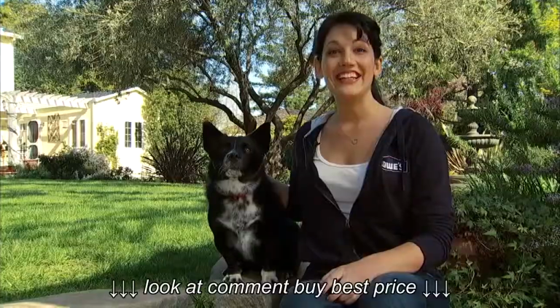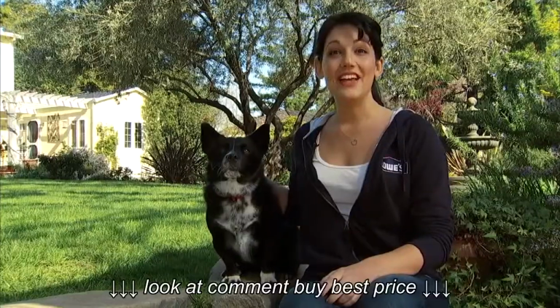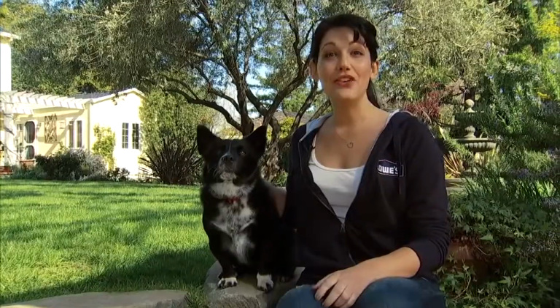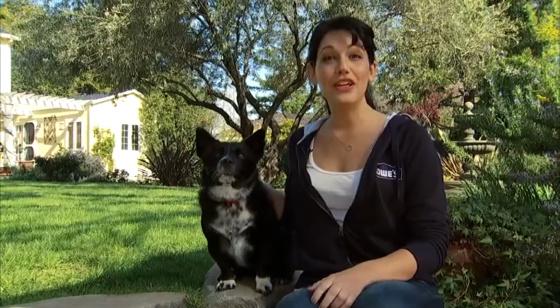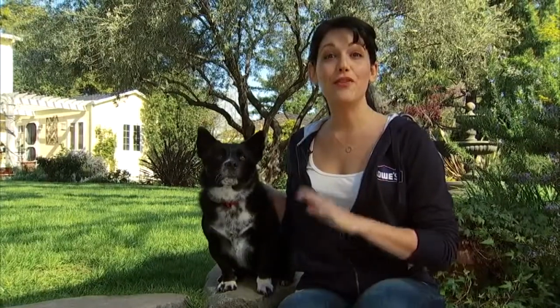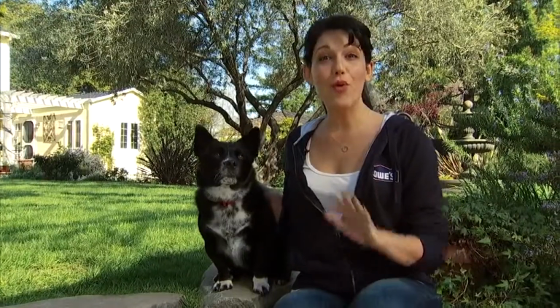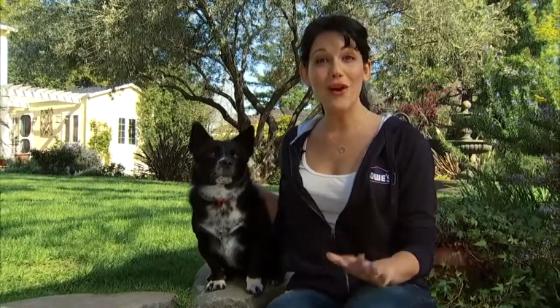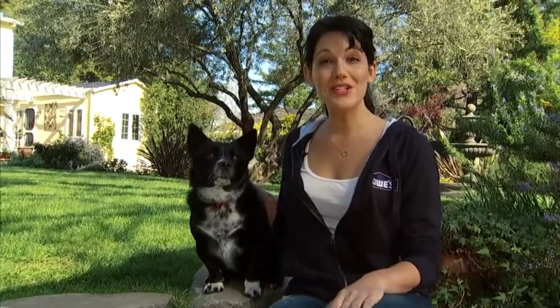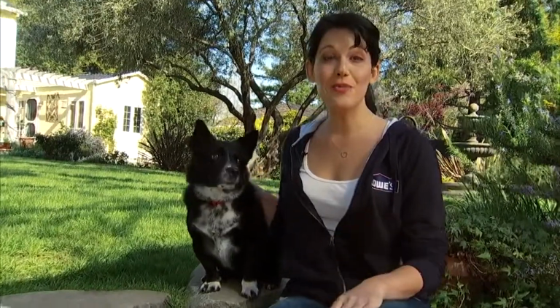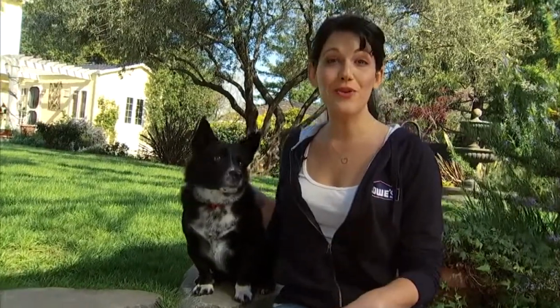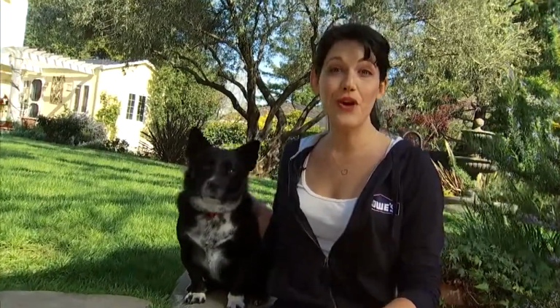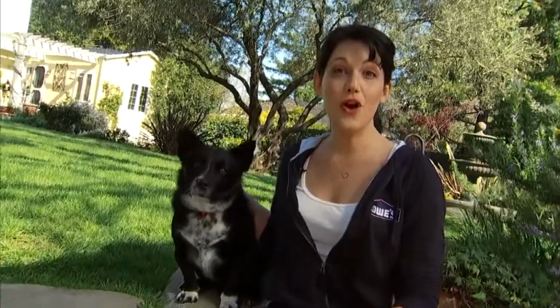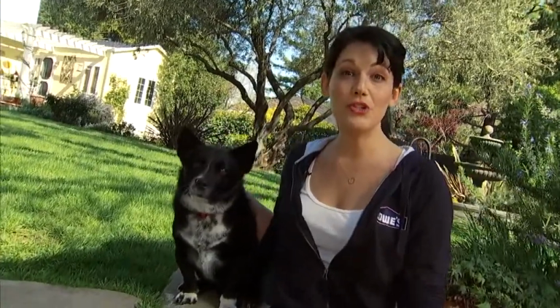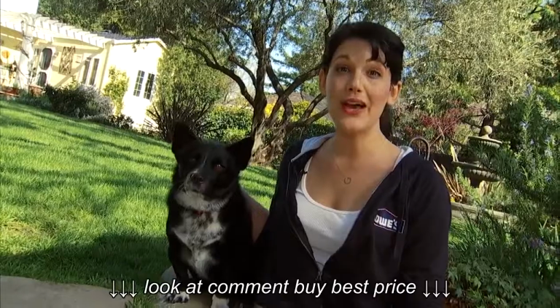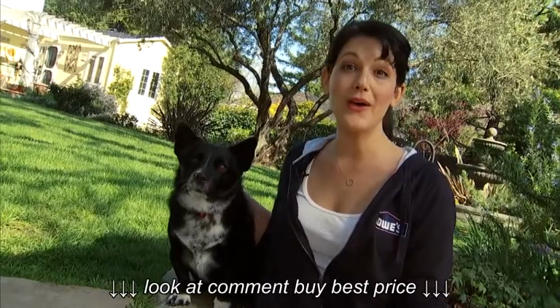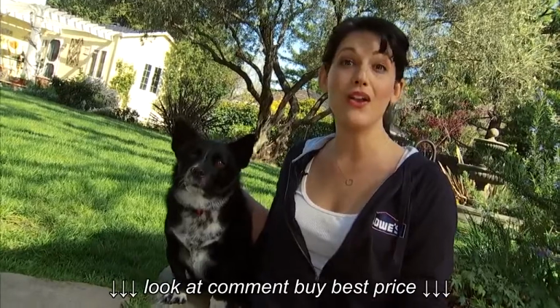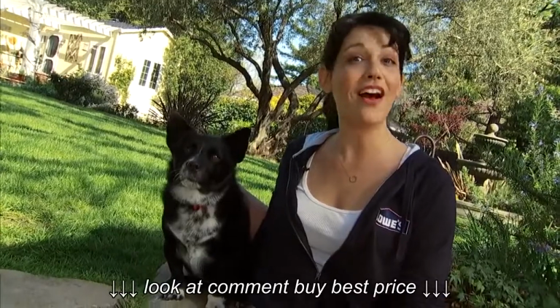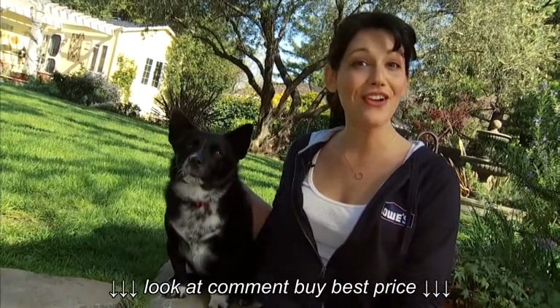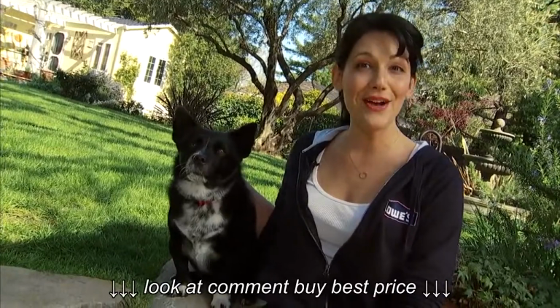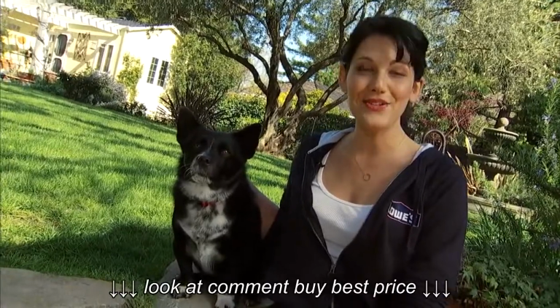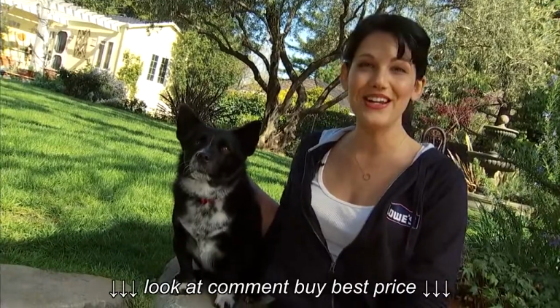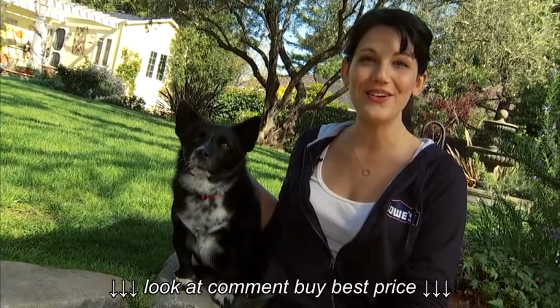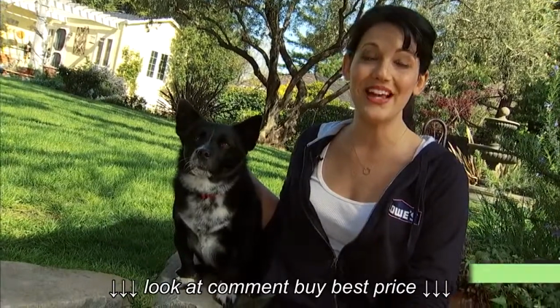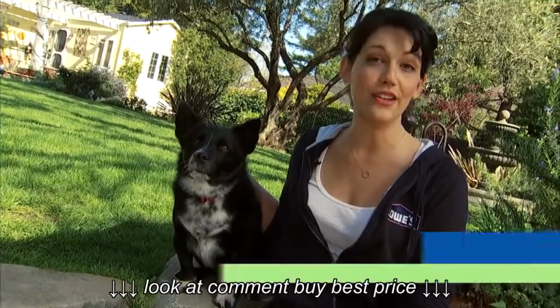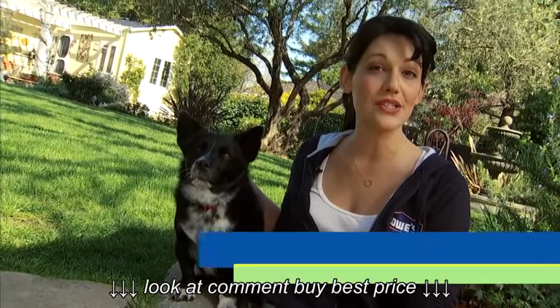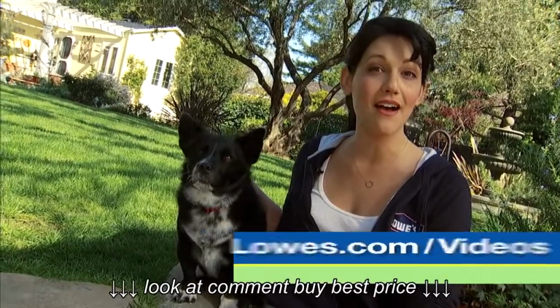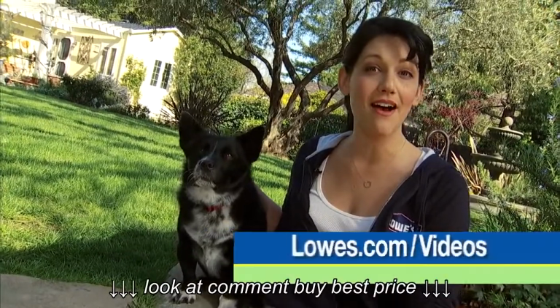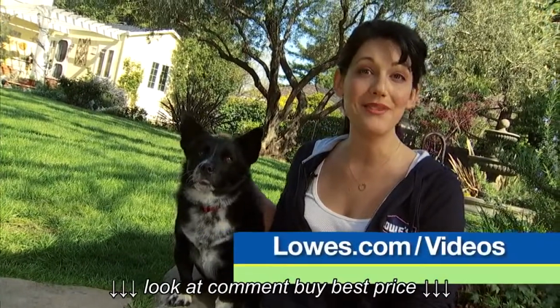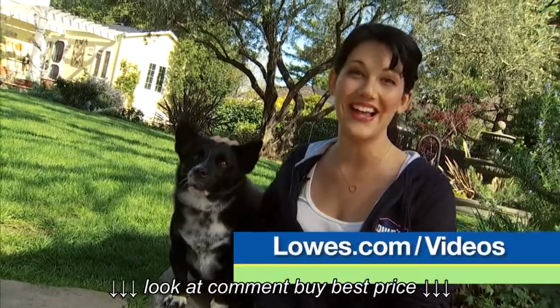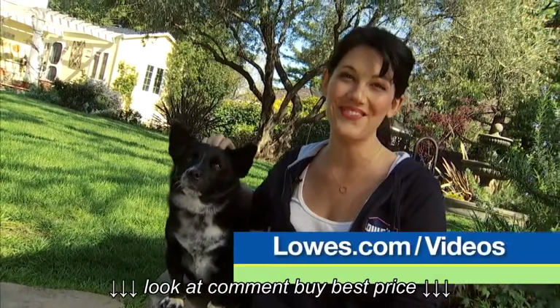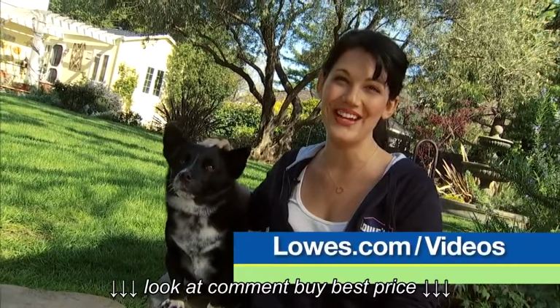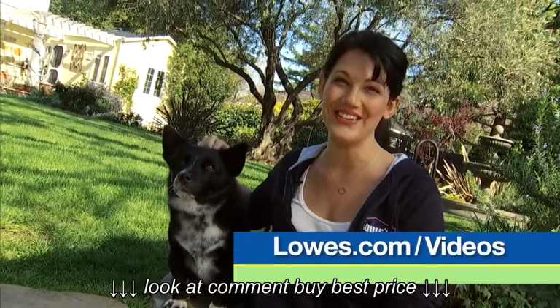If you're looking for more ways to improve your home, check out all our other how-to videos at lowes.com/videos.